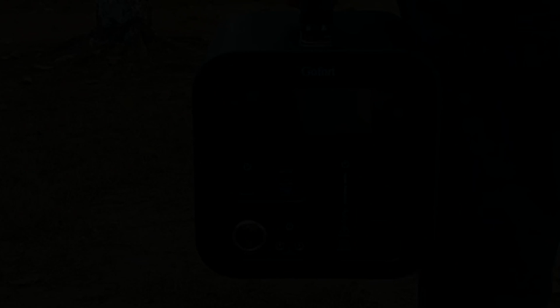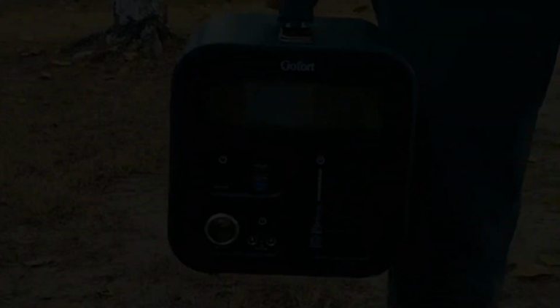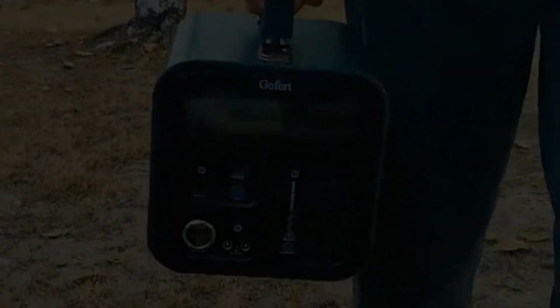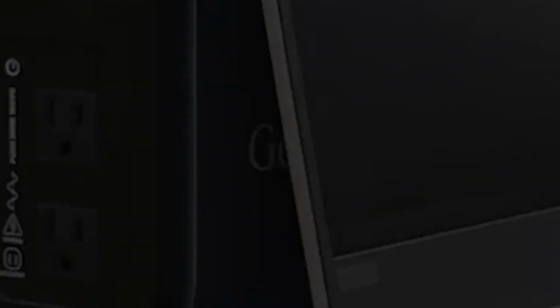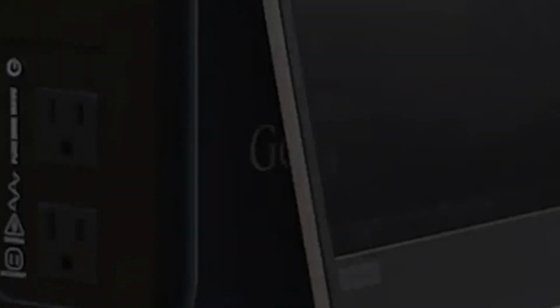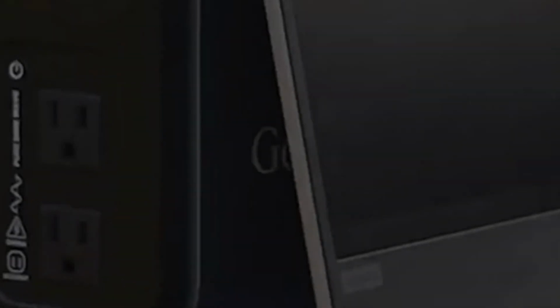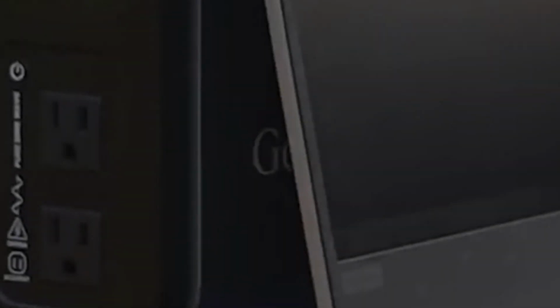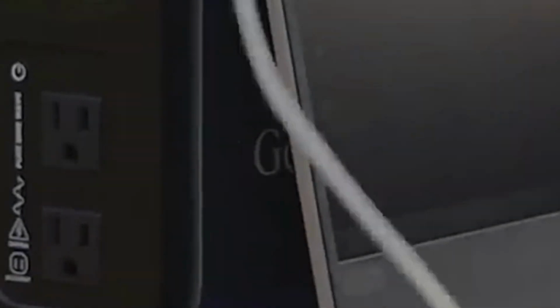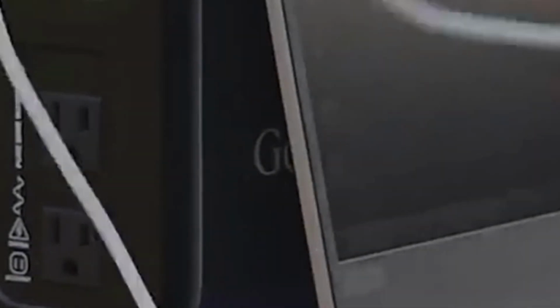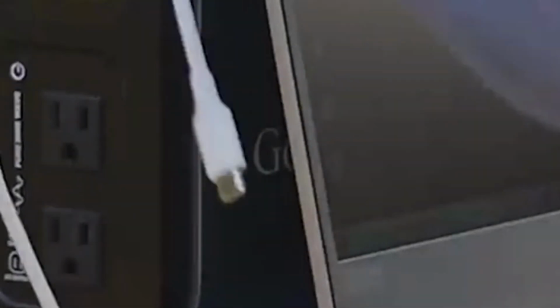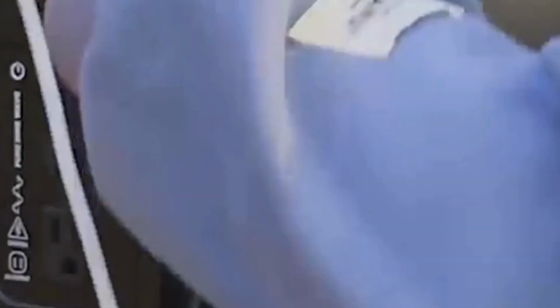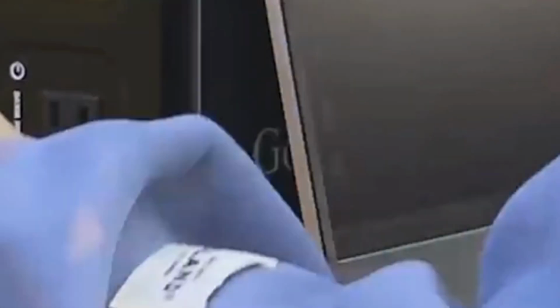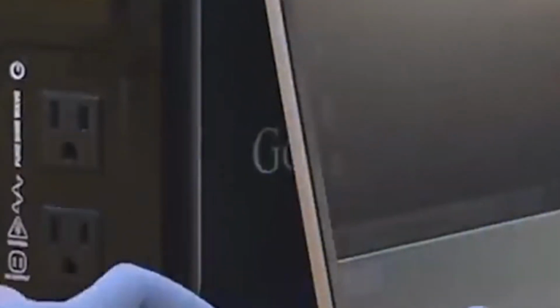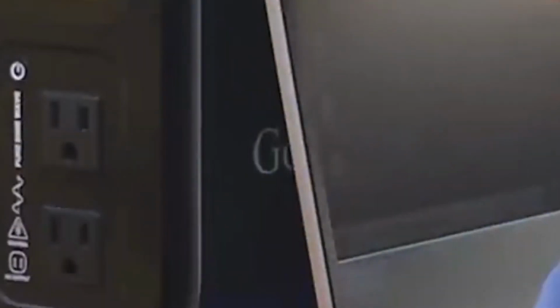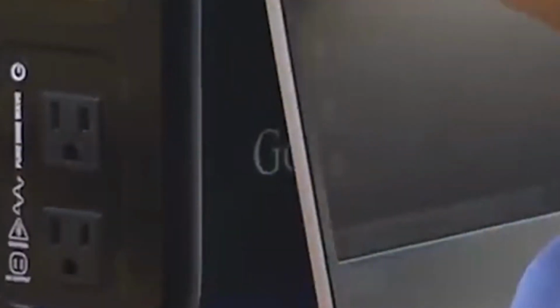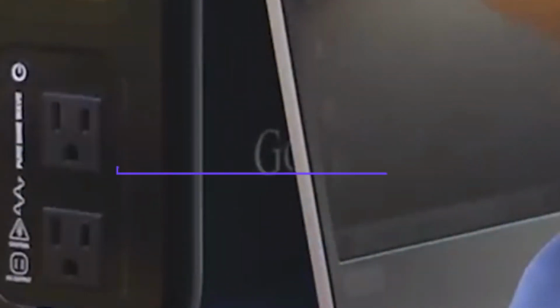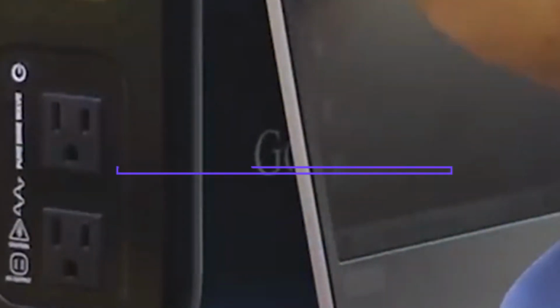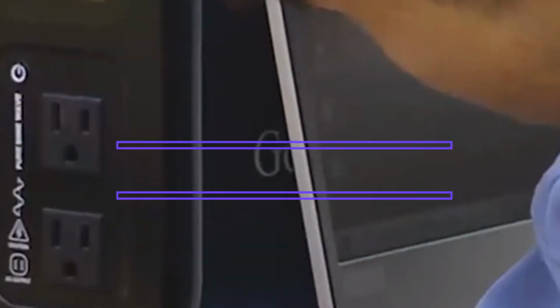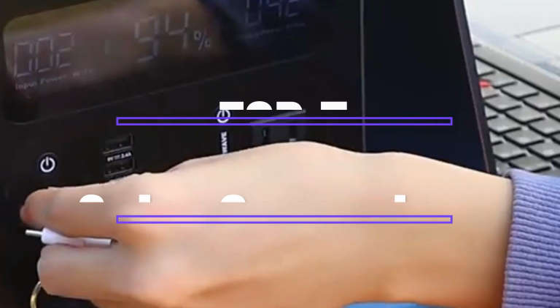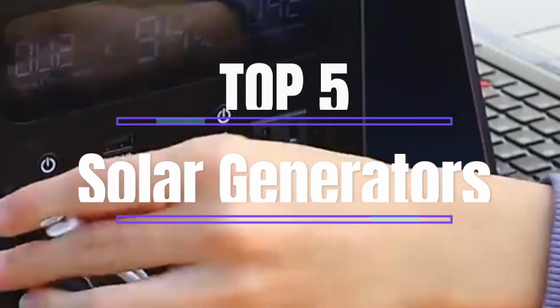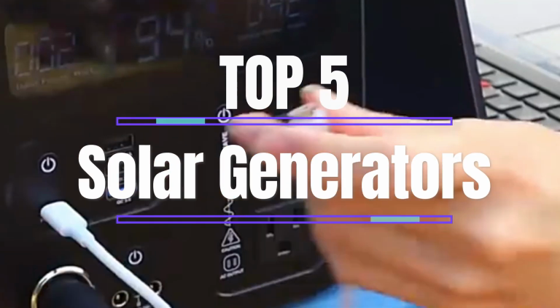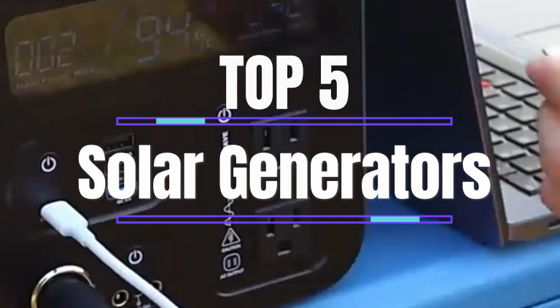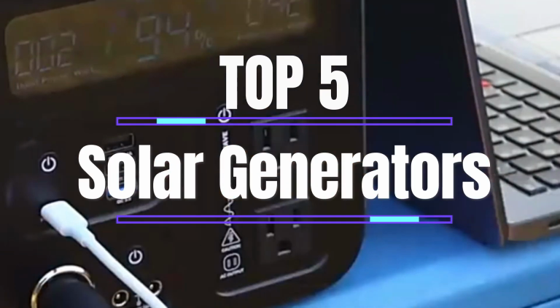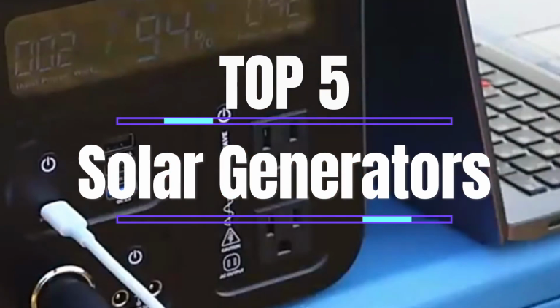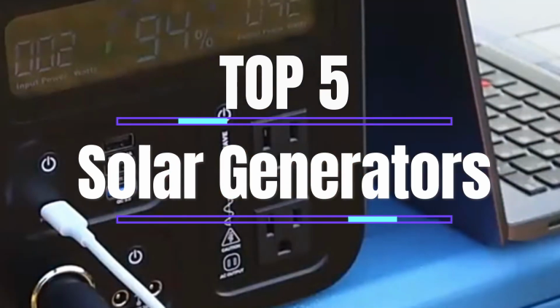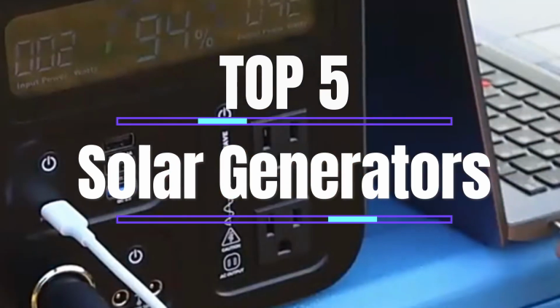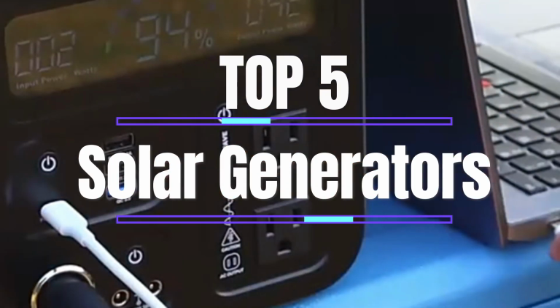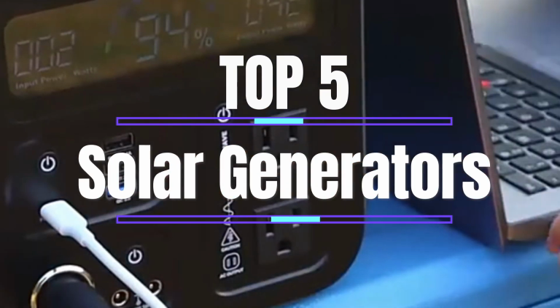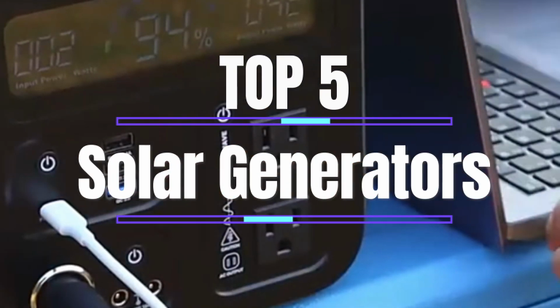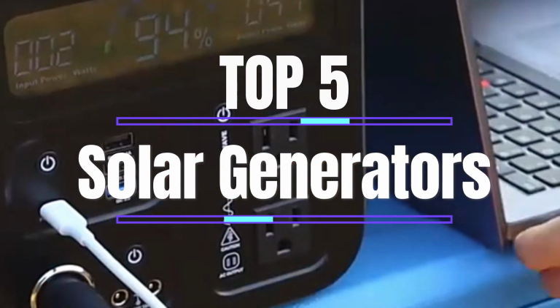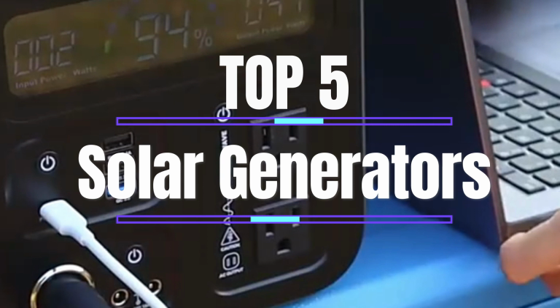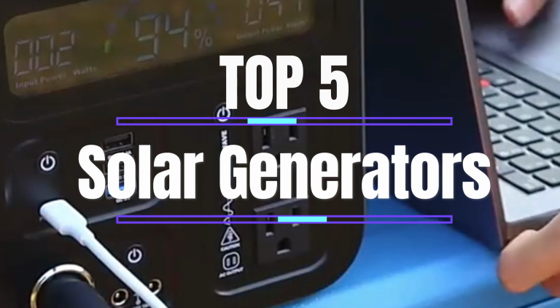What's up guys! Today I will show you the 5 top selling solar generators of 2023.